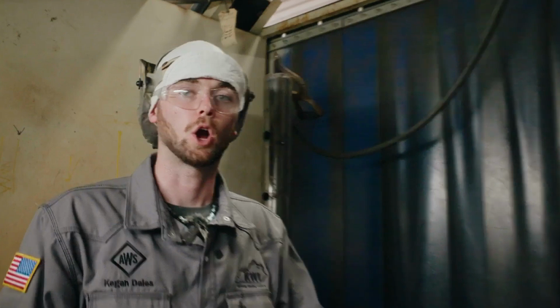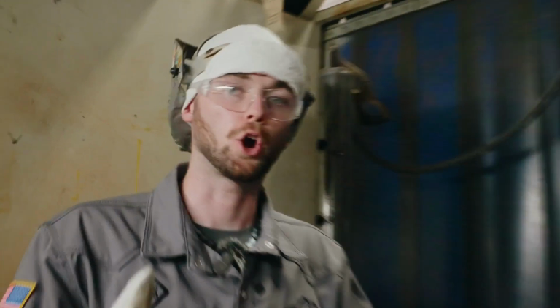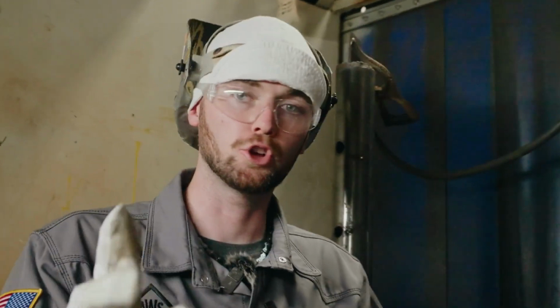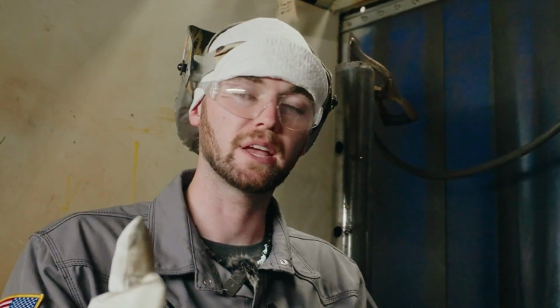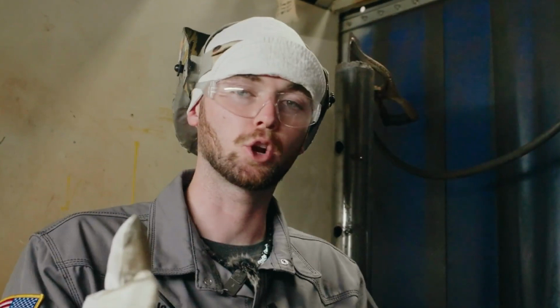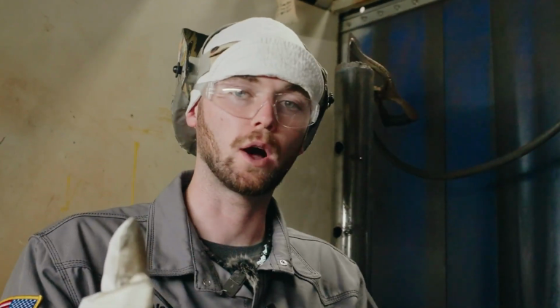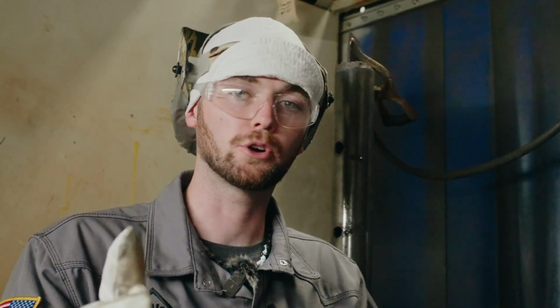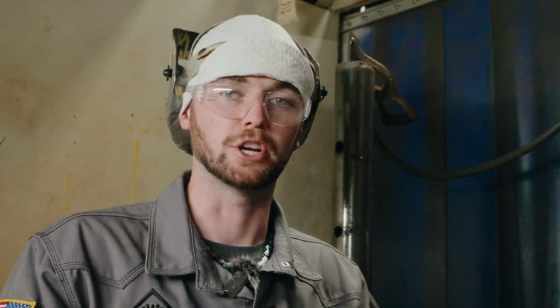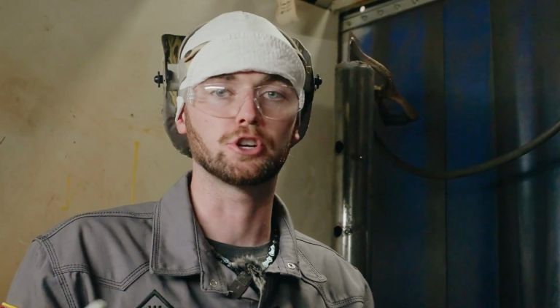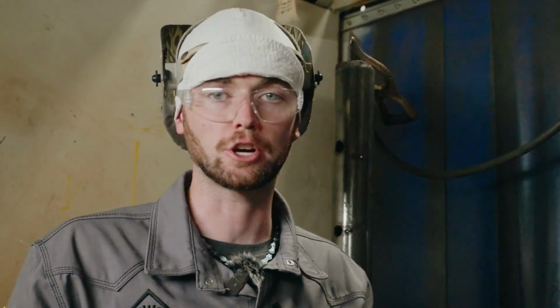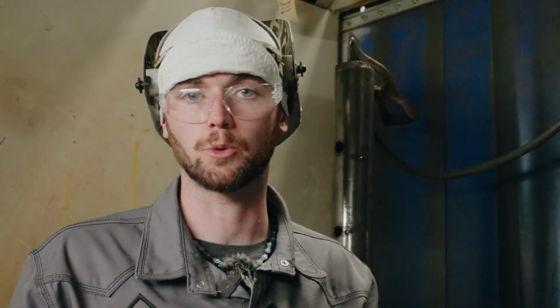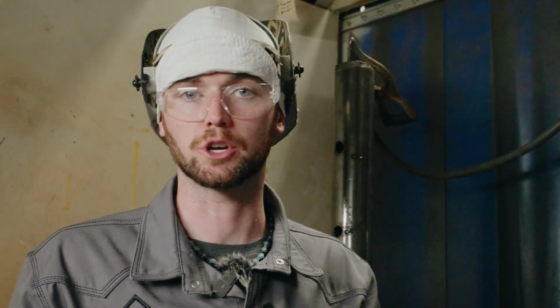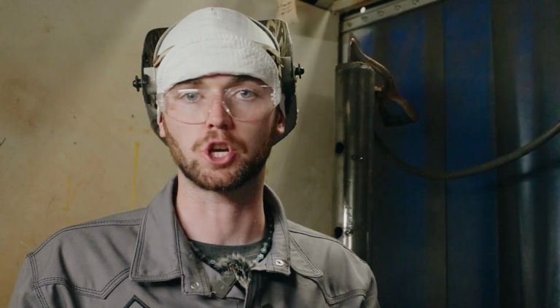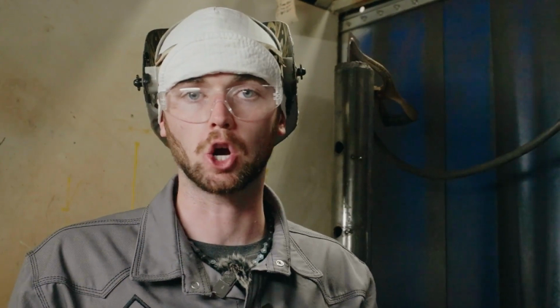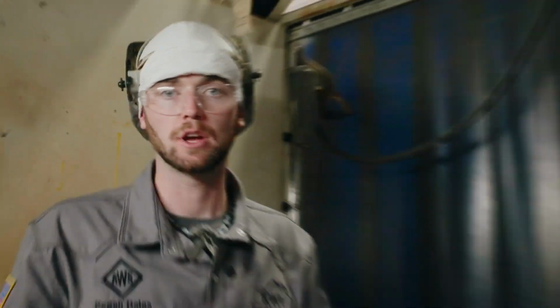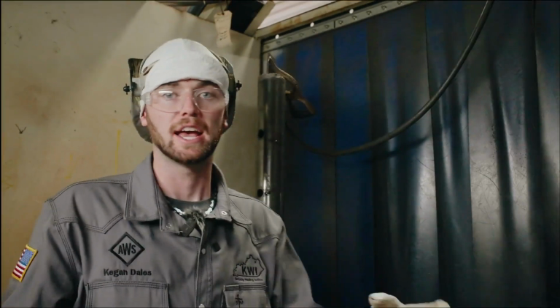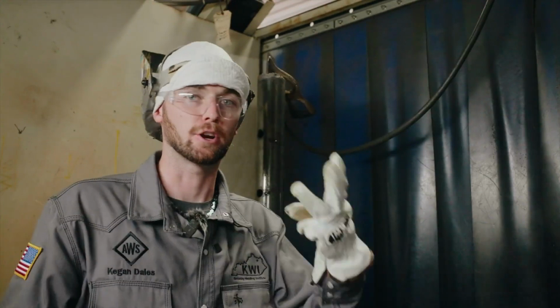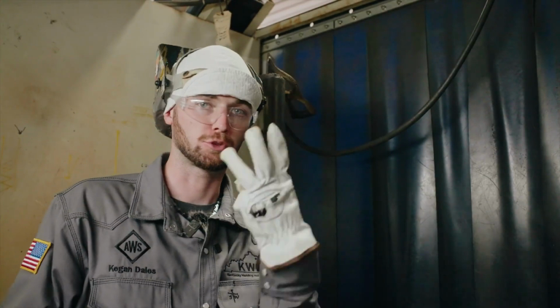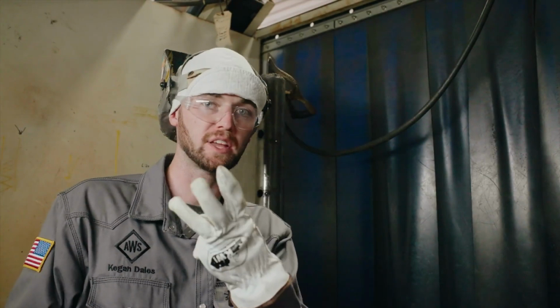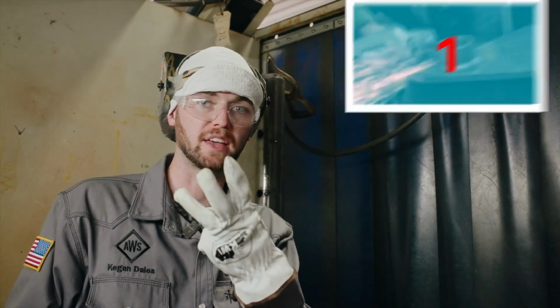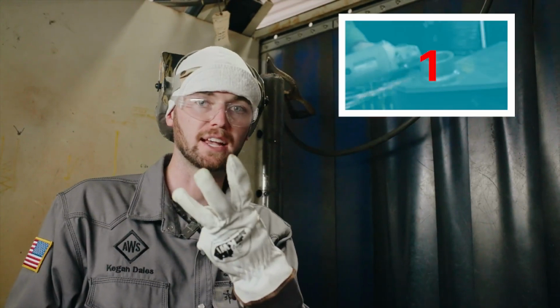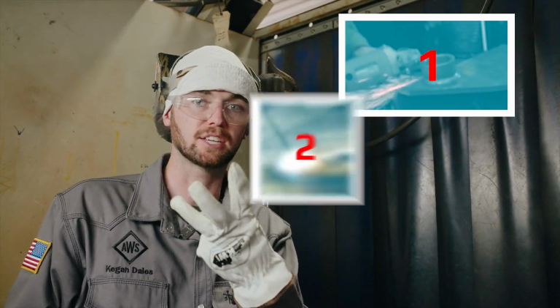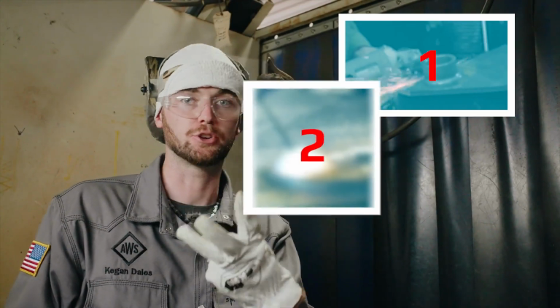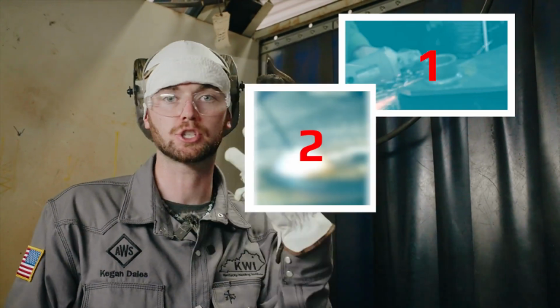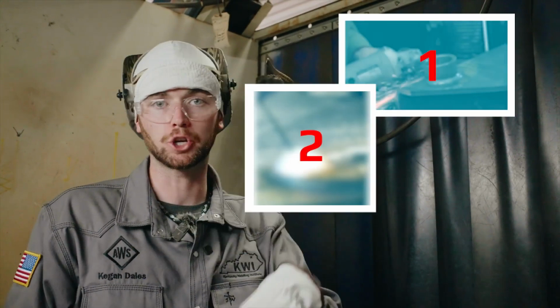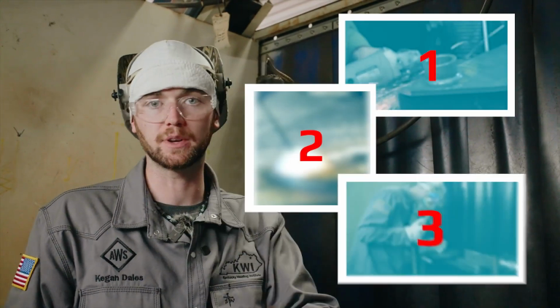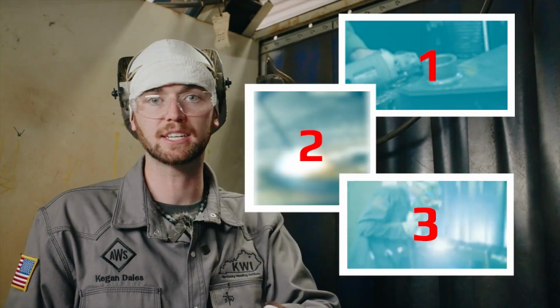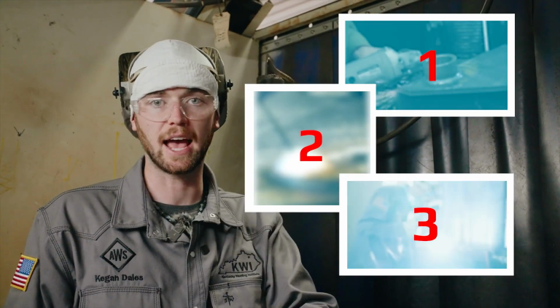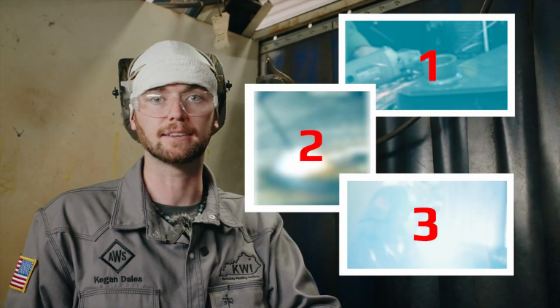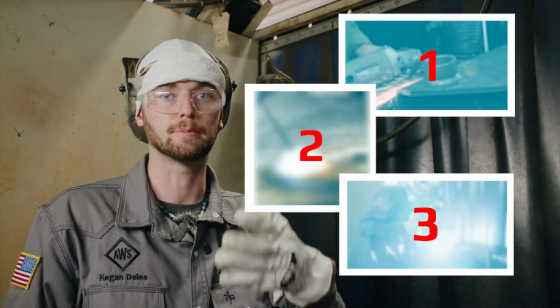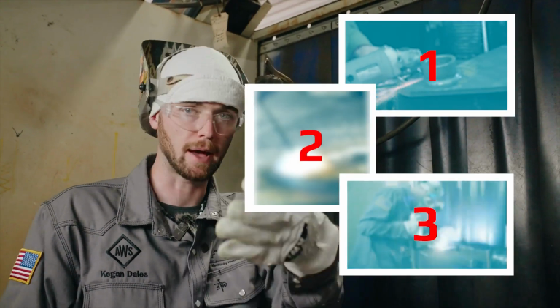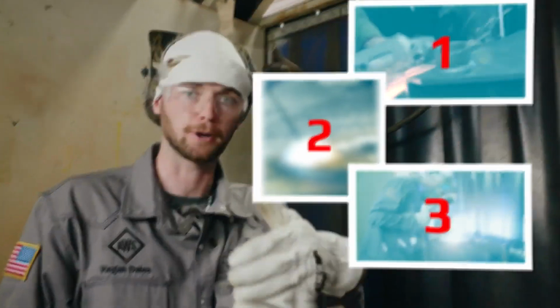Are you a beginner welder and you're not sure where to start? Here are three things that you can start doing today to be better.